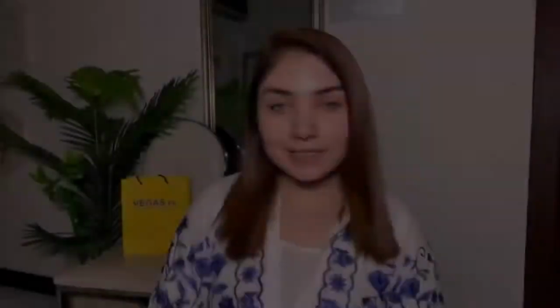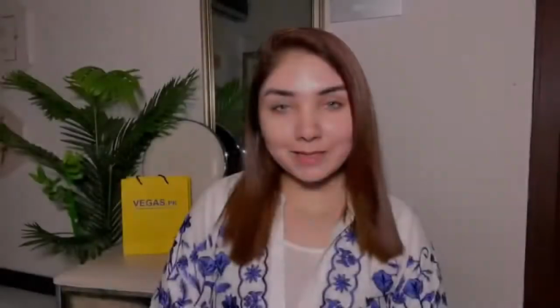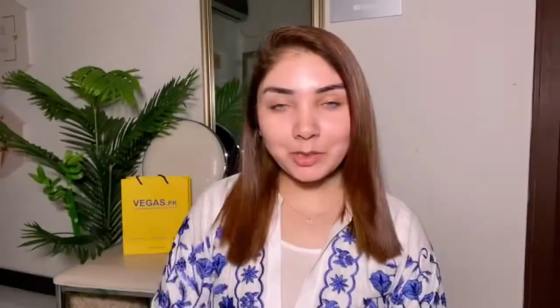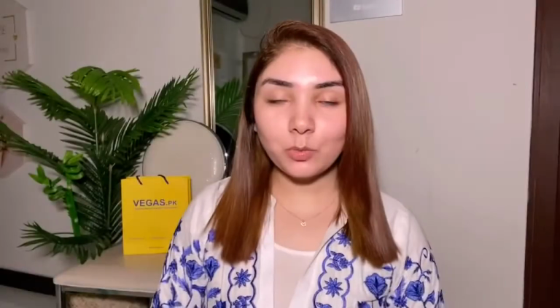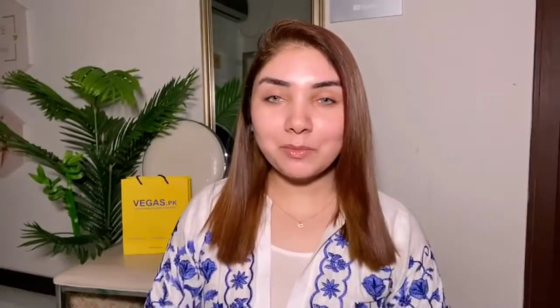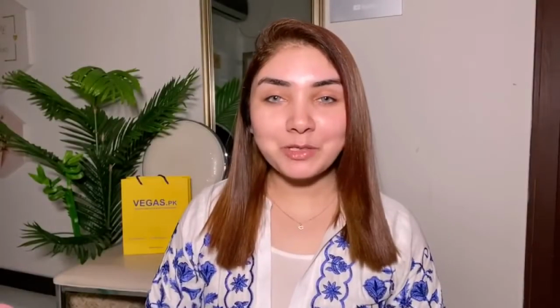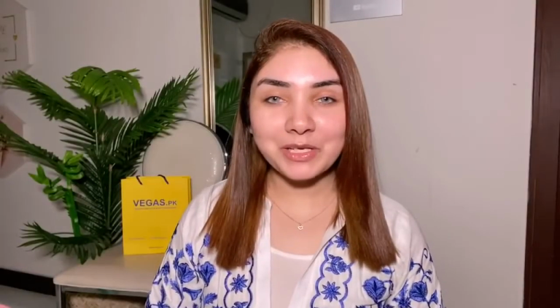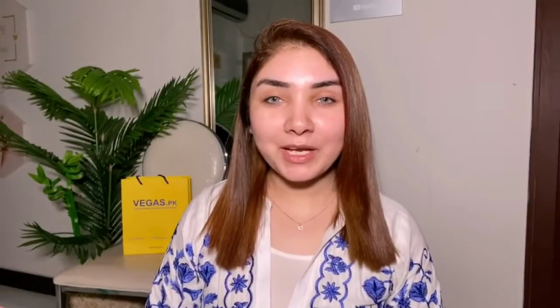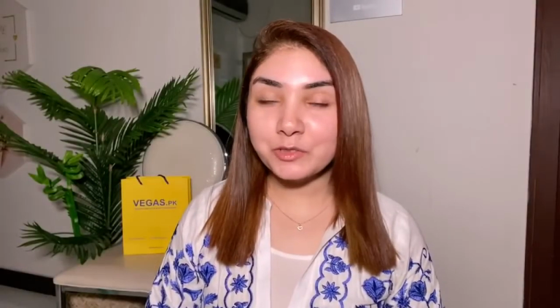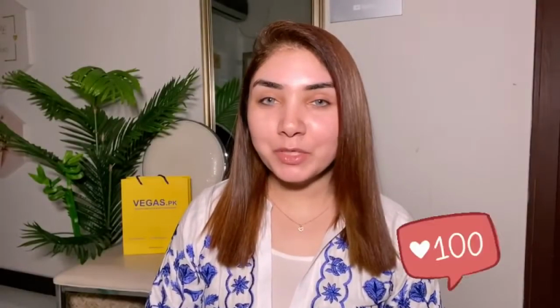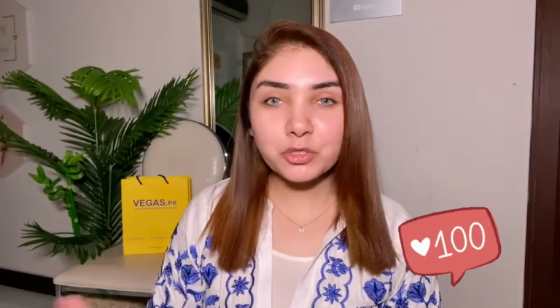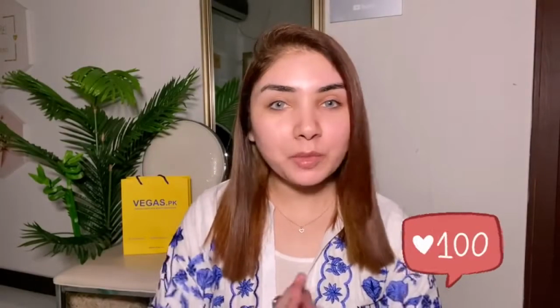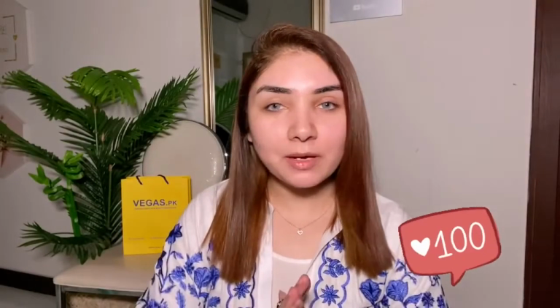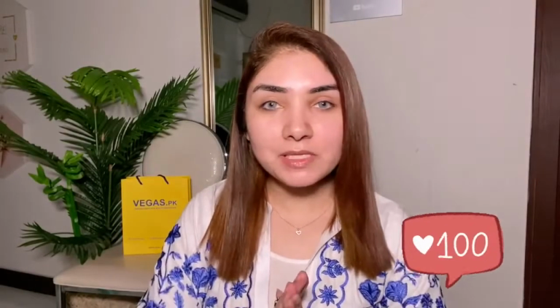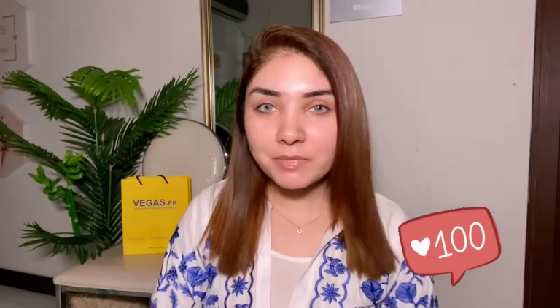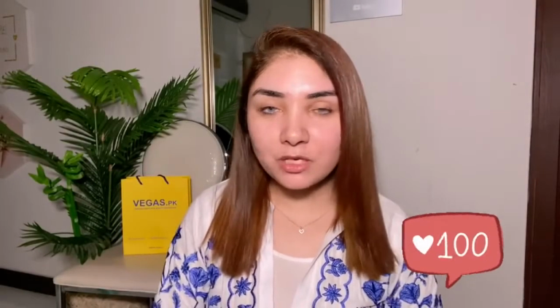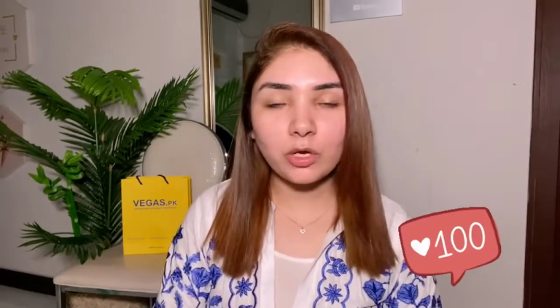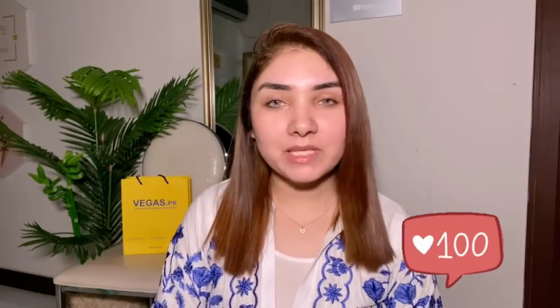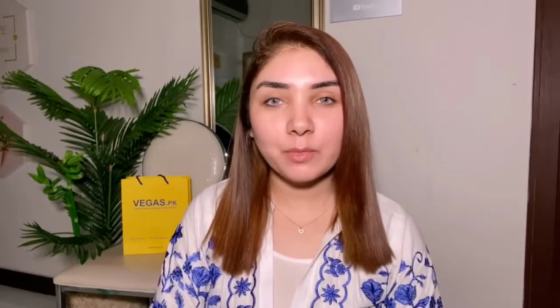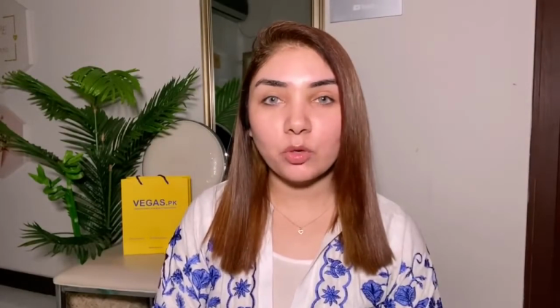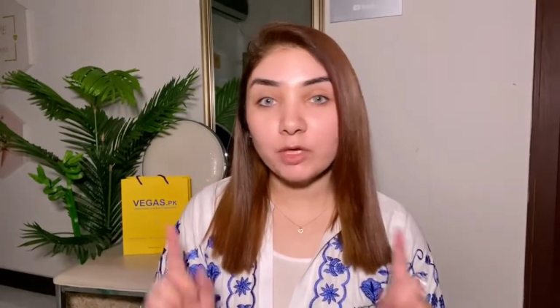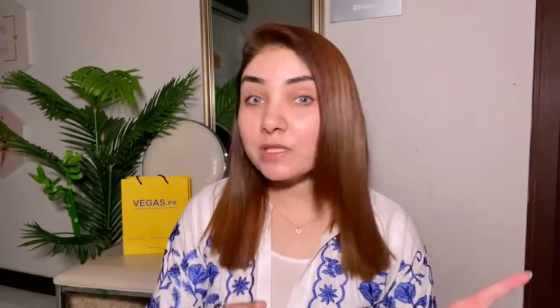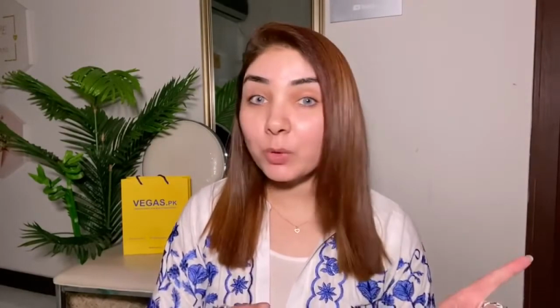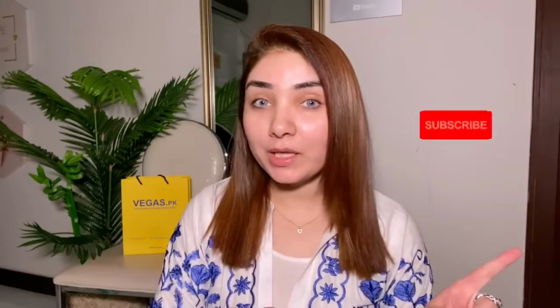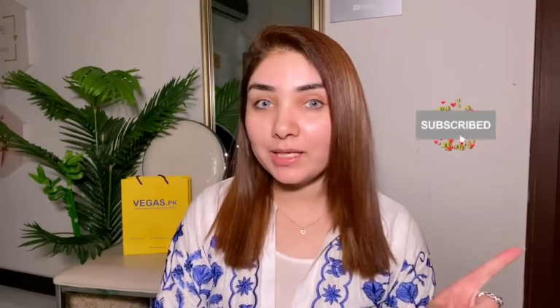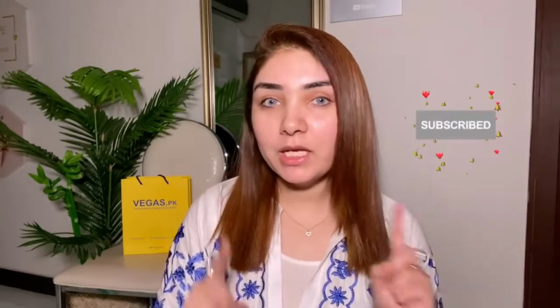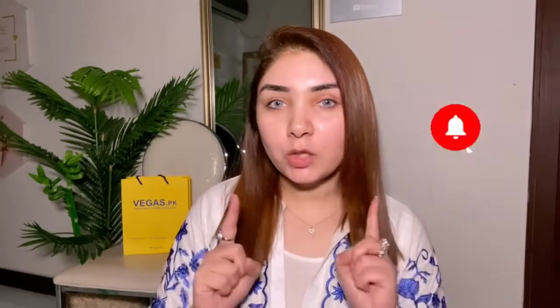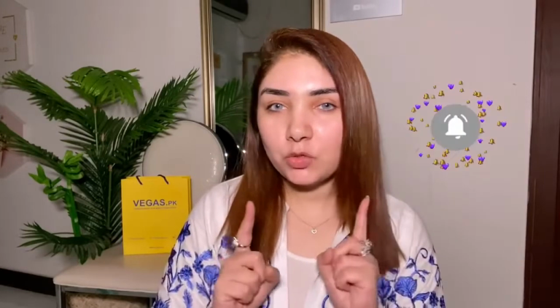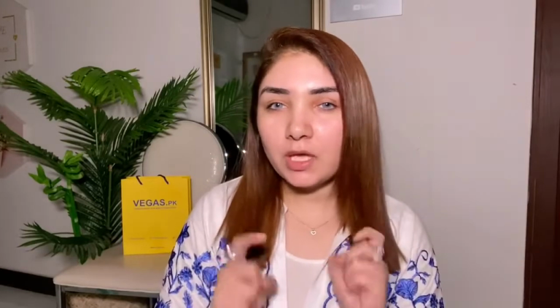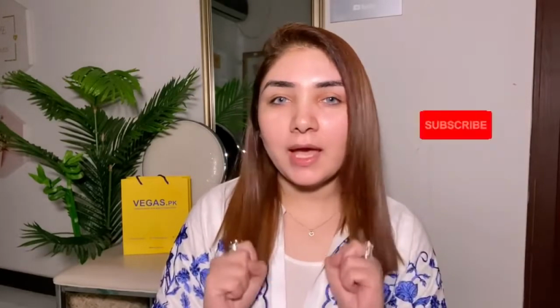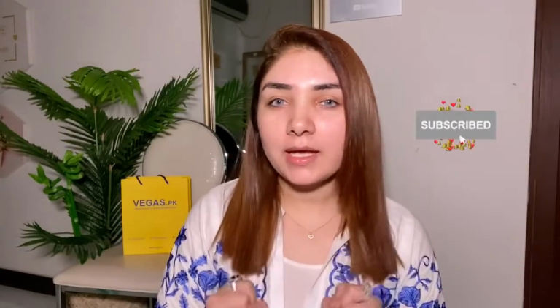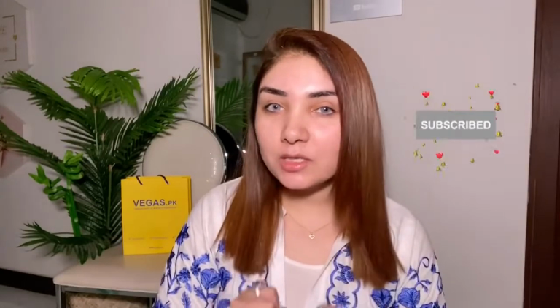Assalamu alaikum, welcome back to my channel. It's me Nish Umidh. I hope you all are fine, and we are going to try this hack today.